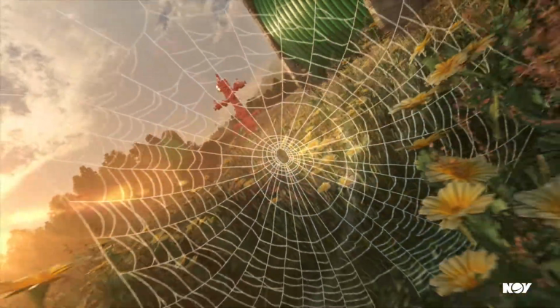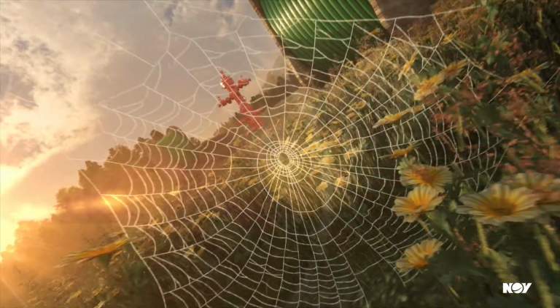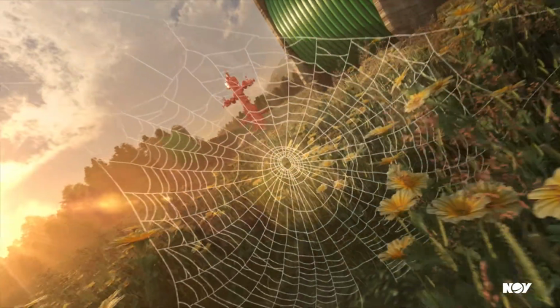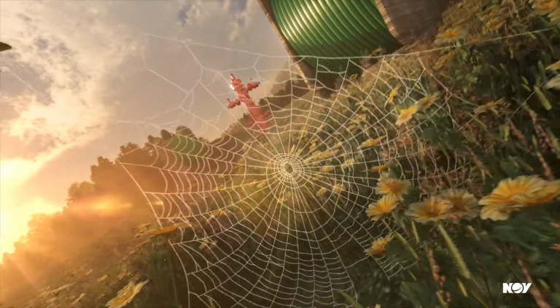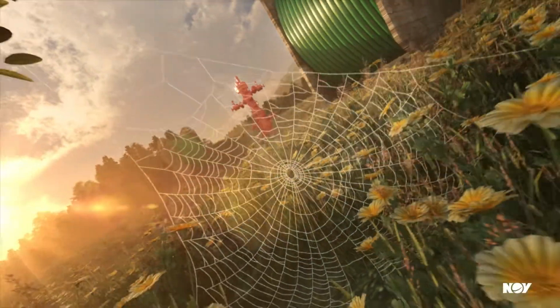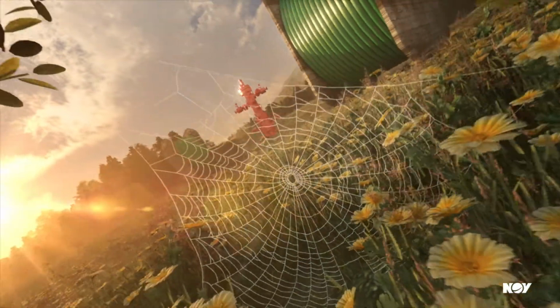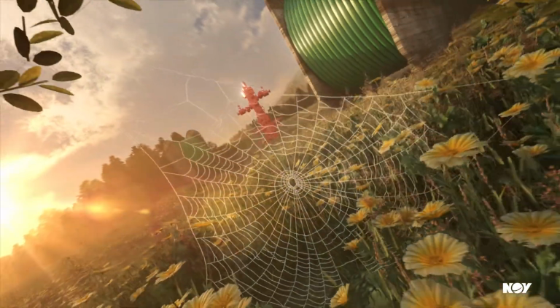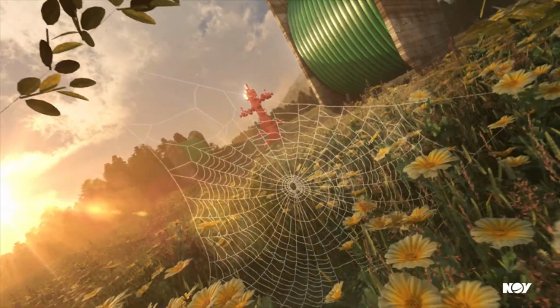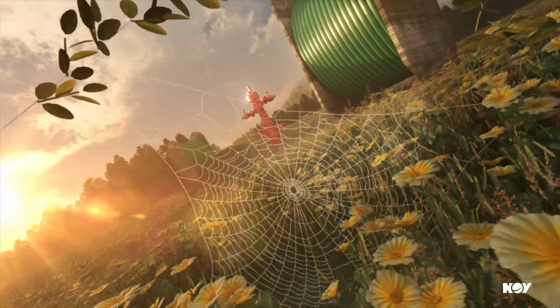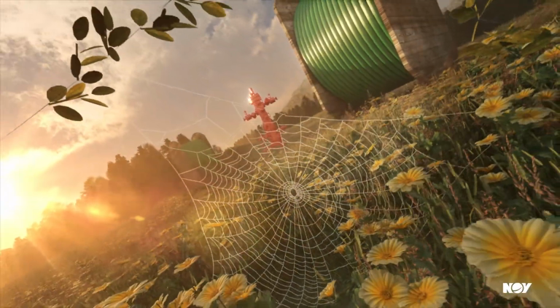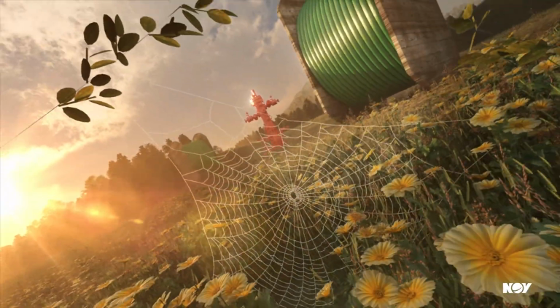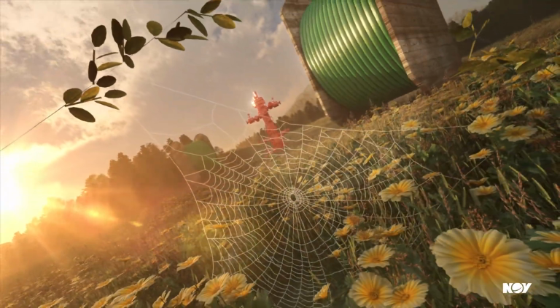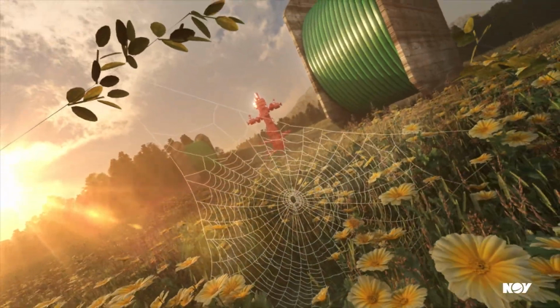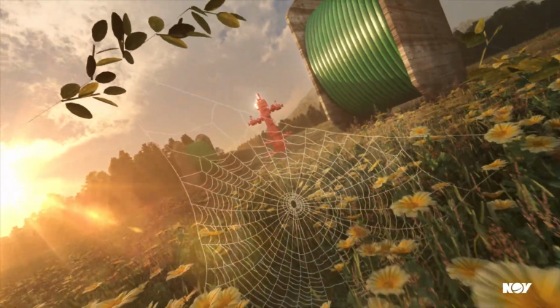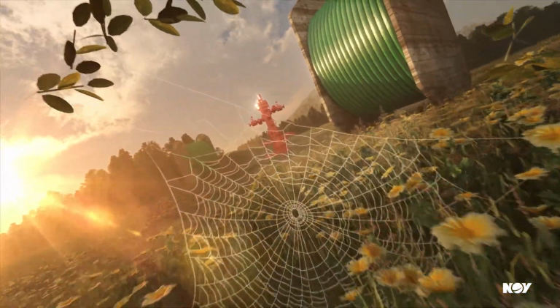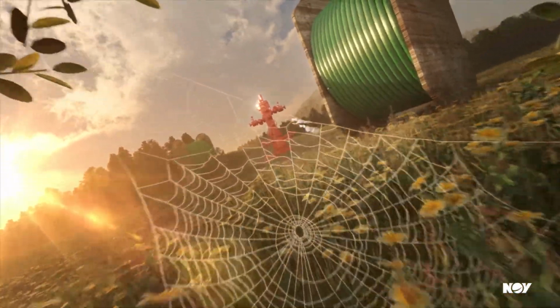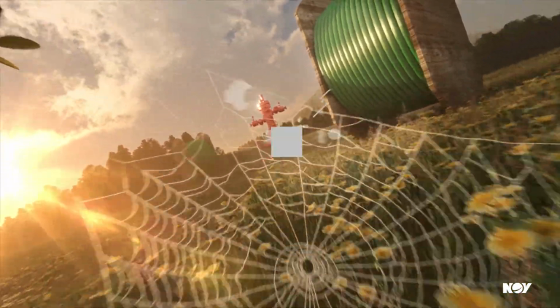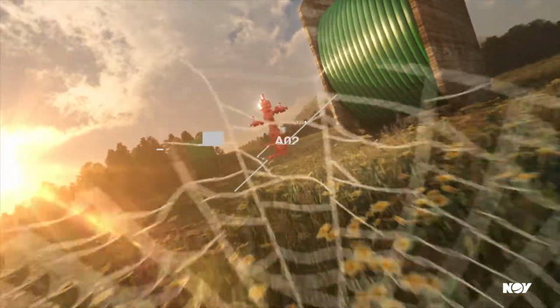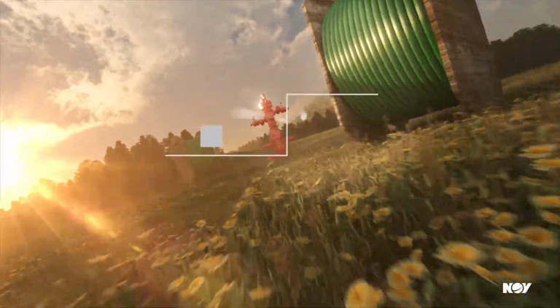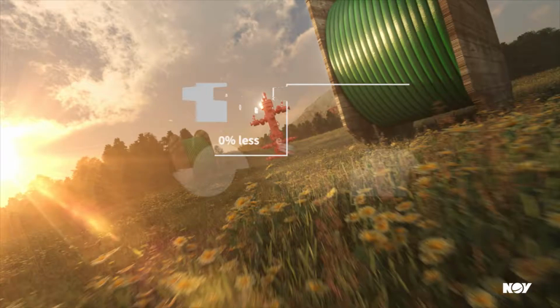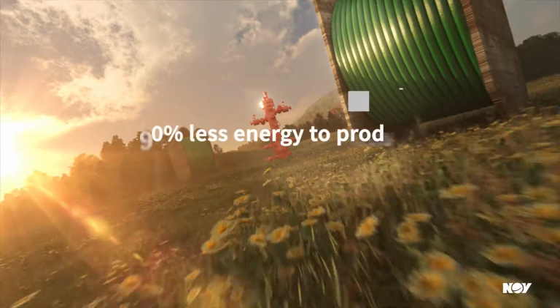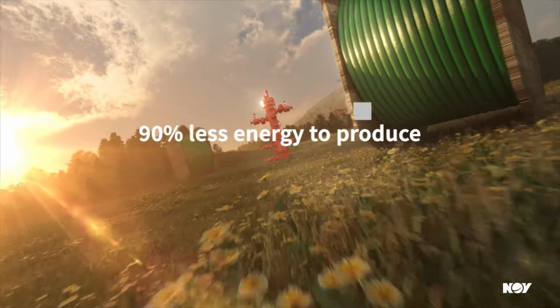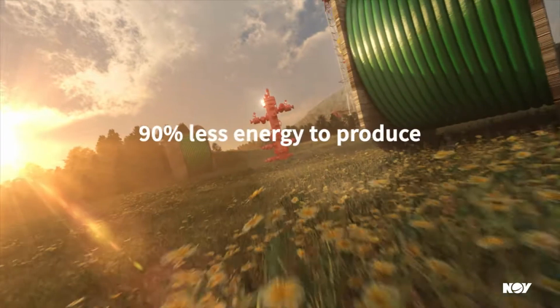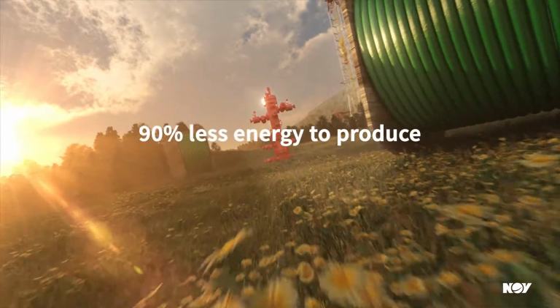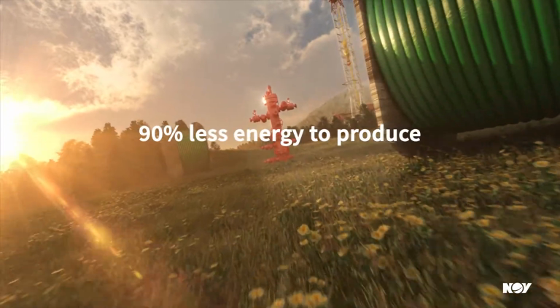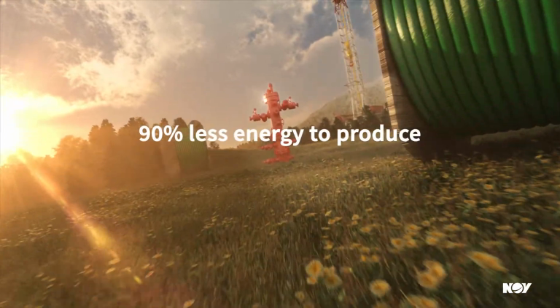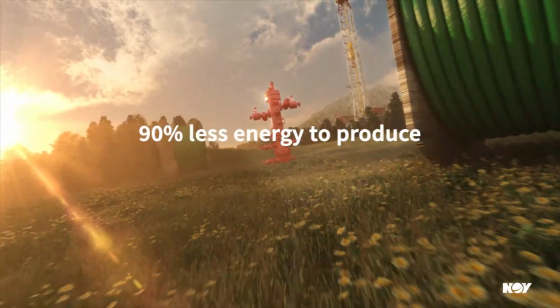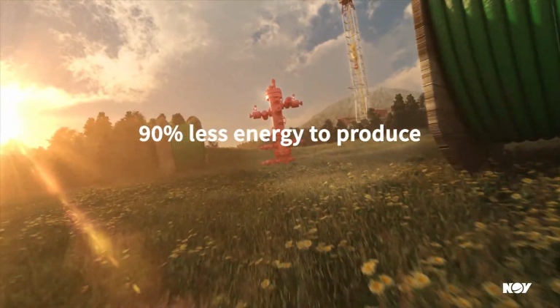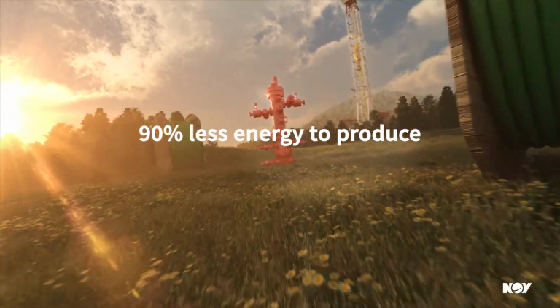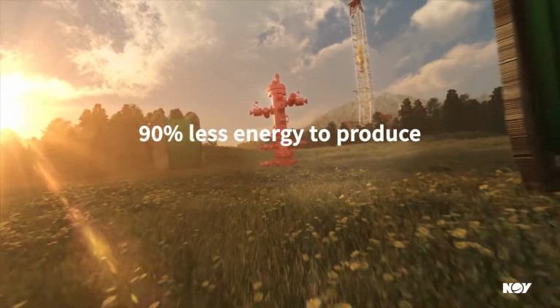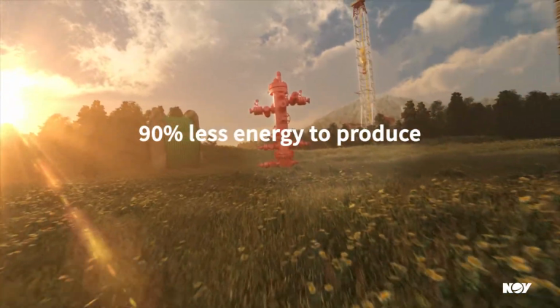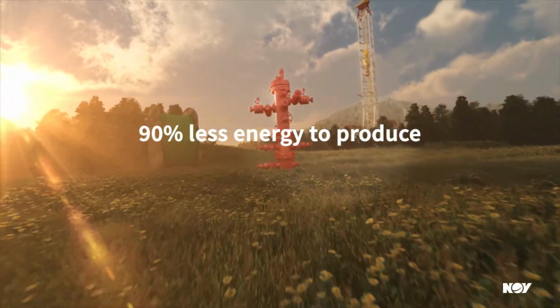It's better for the environment. GRE pipe requires 90% less pumping energy over a 20-year lifecycle.